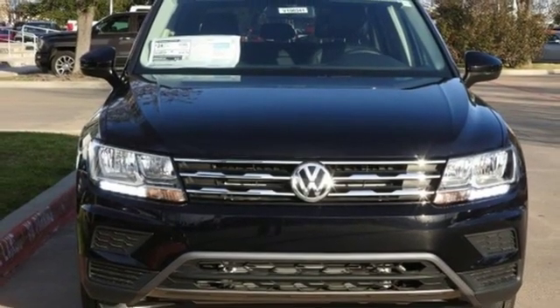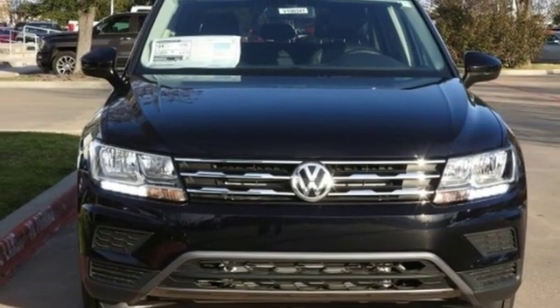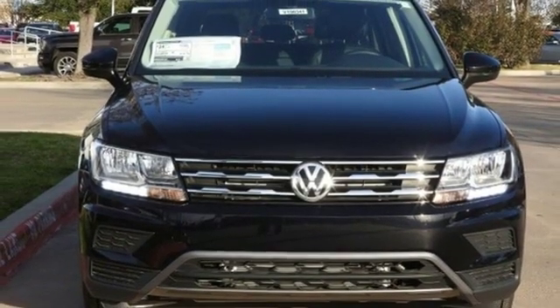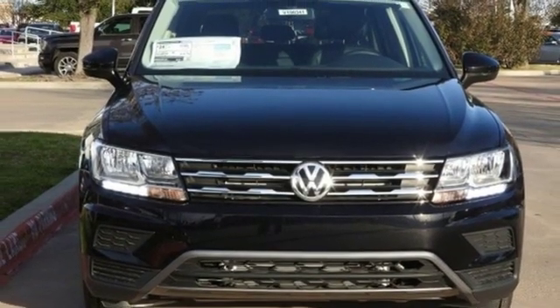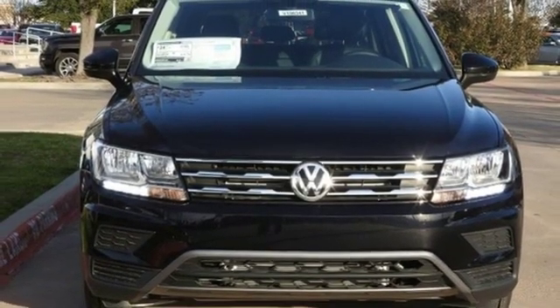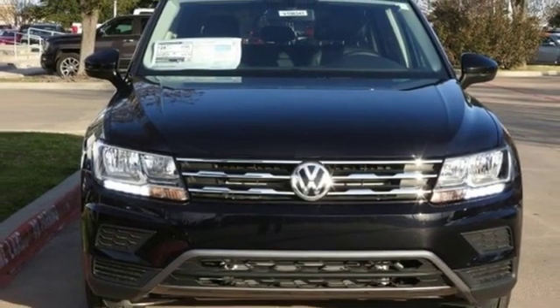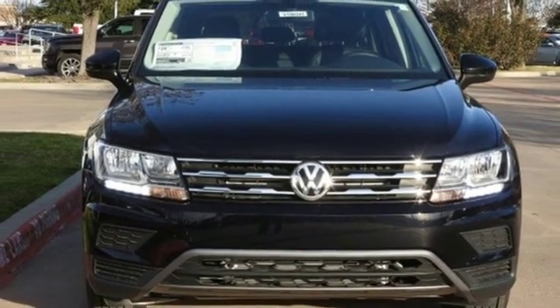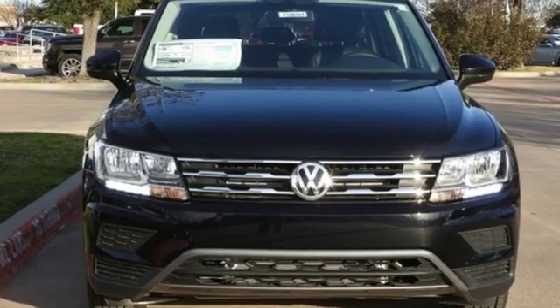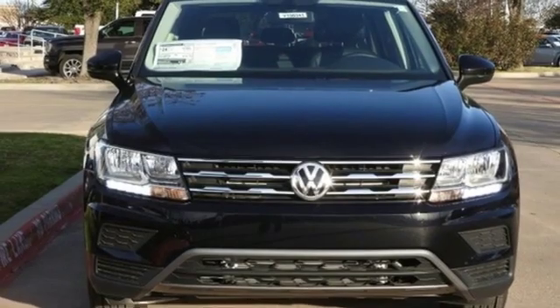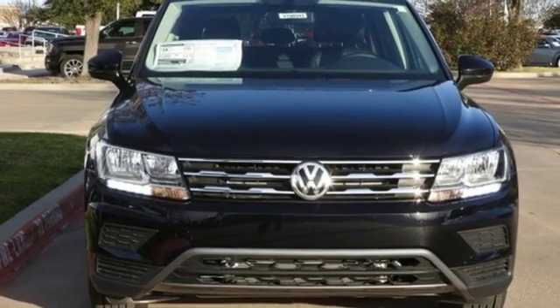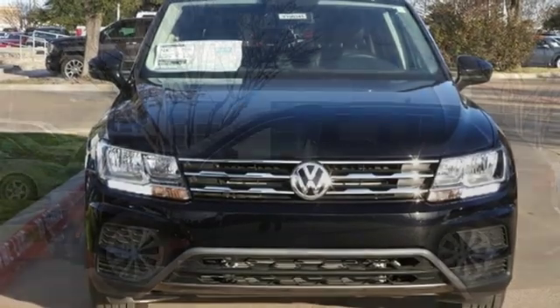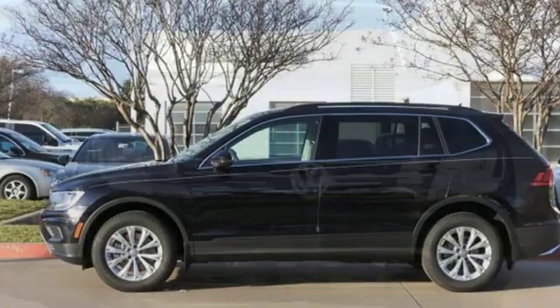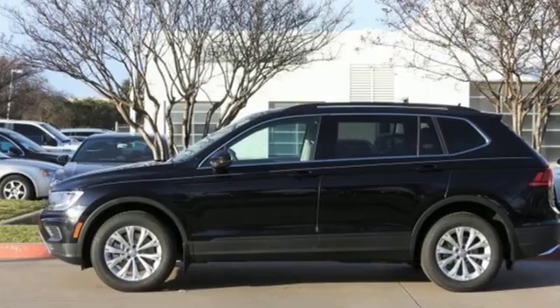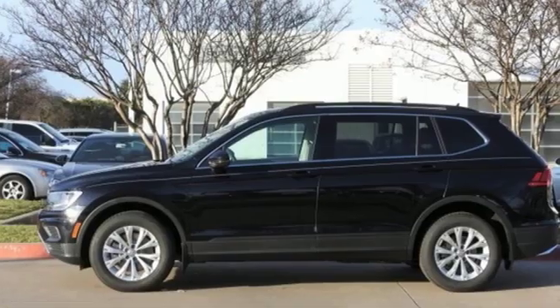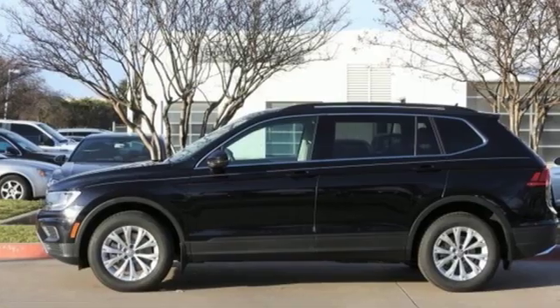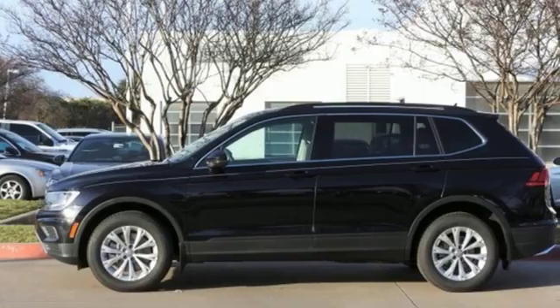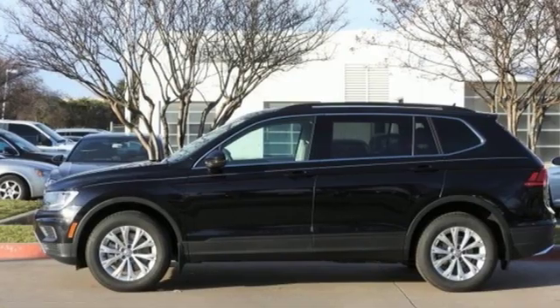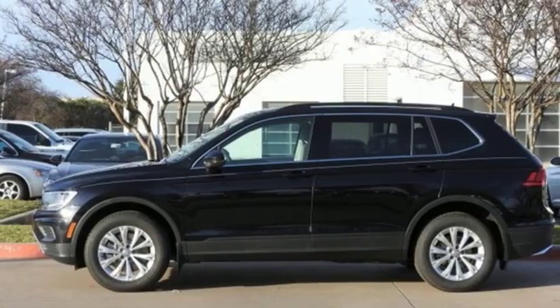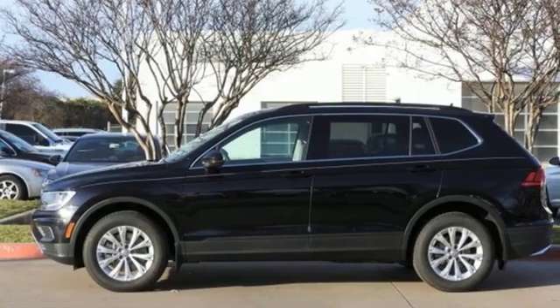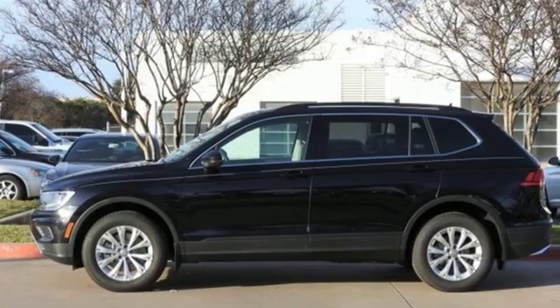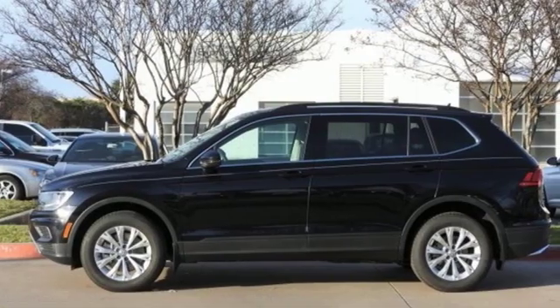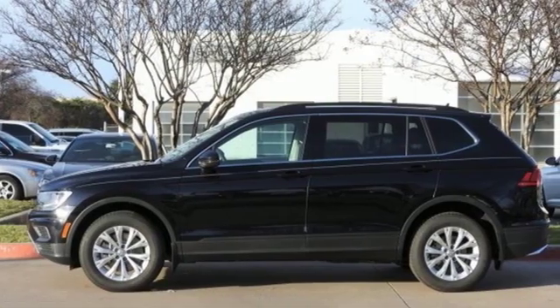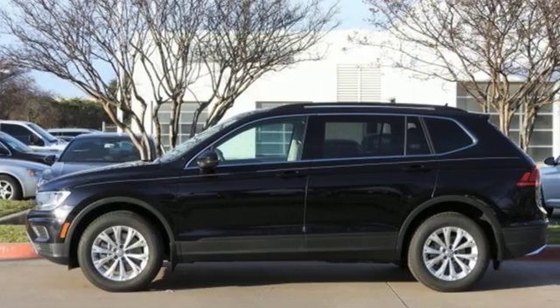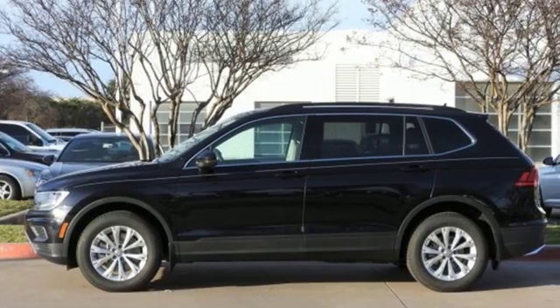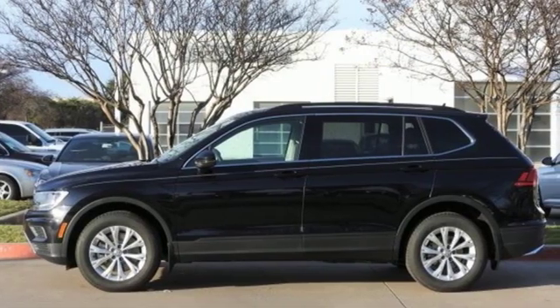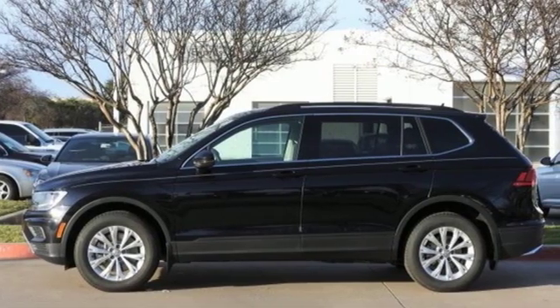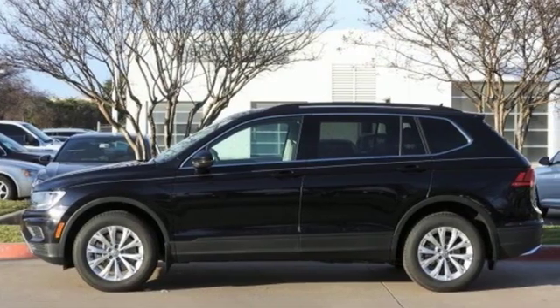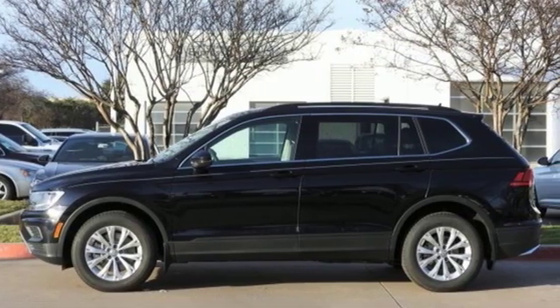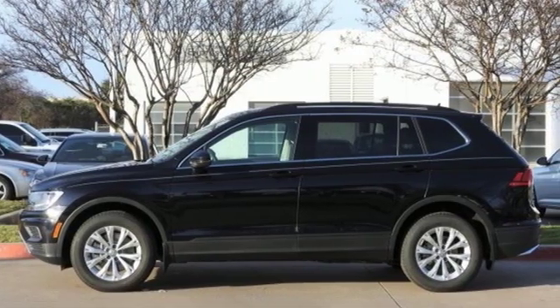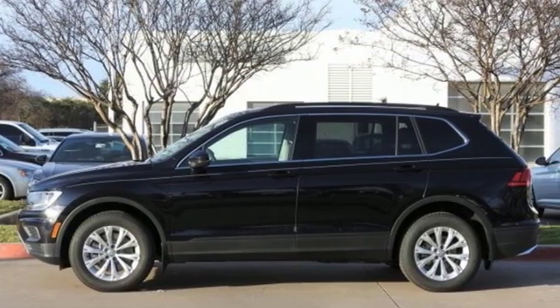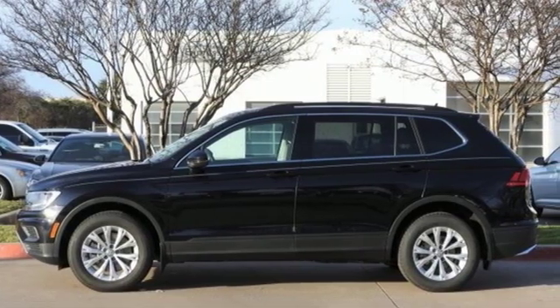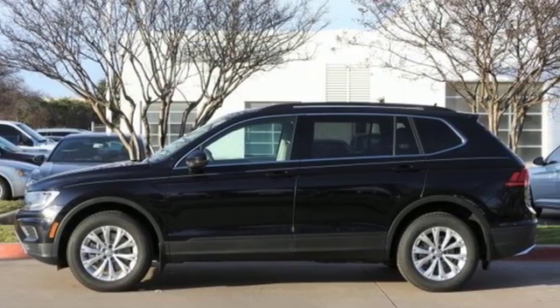Volkswagen — performance you'd expect with the precision of German engineering. Take it for a test drive today.